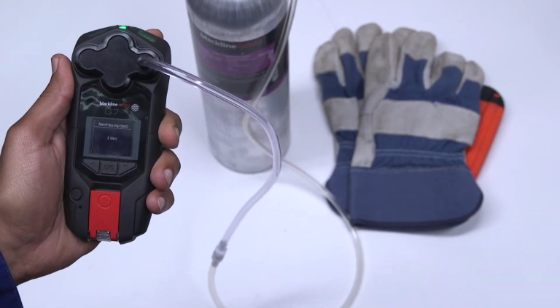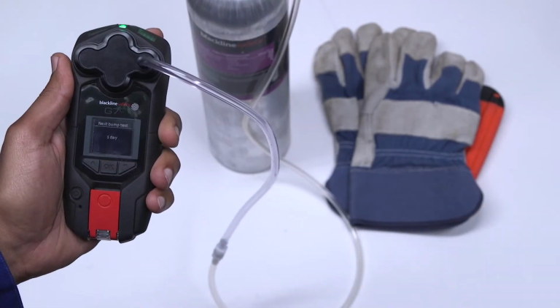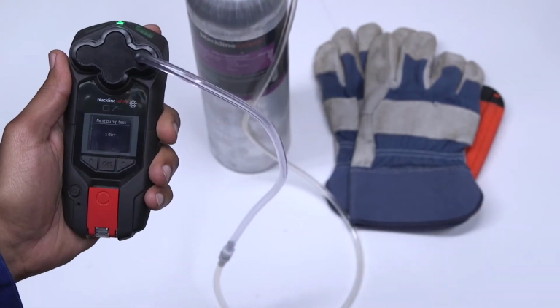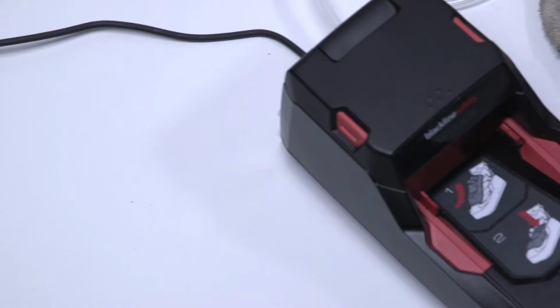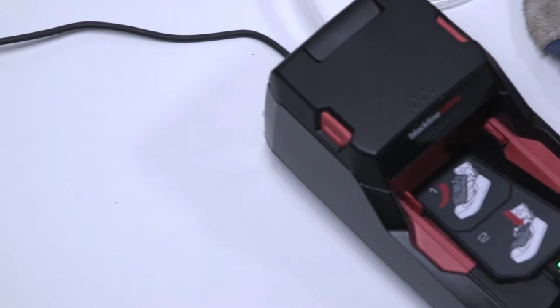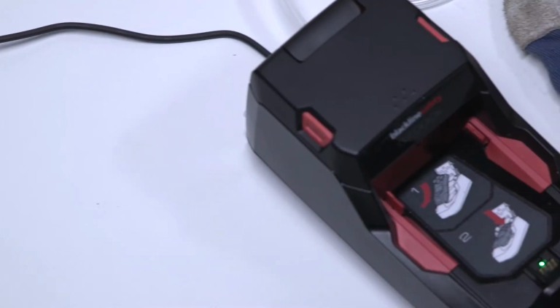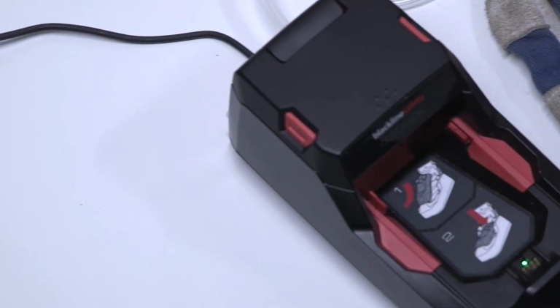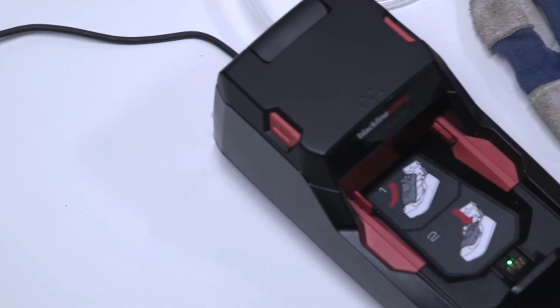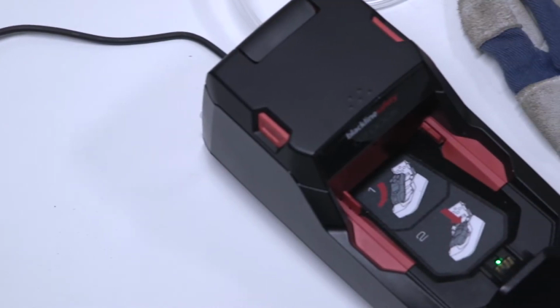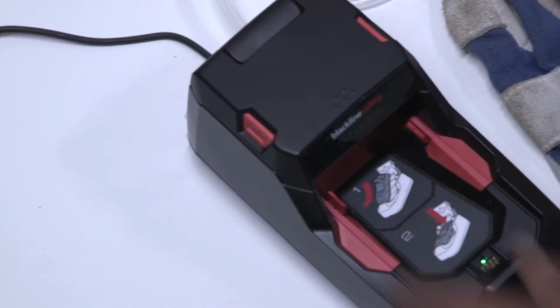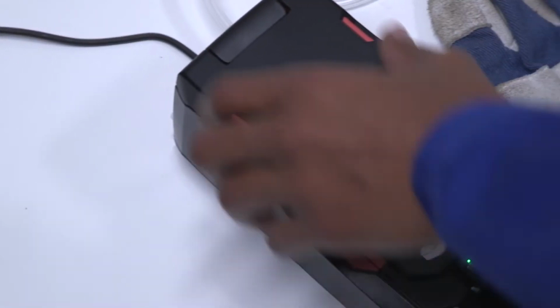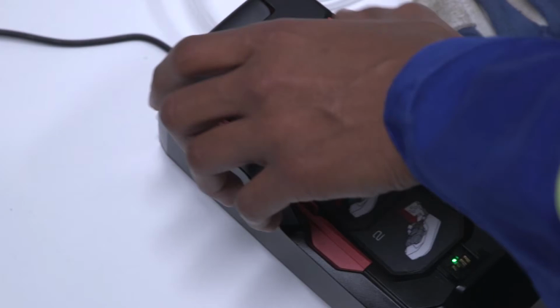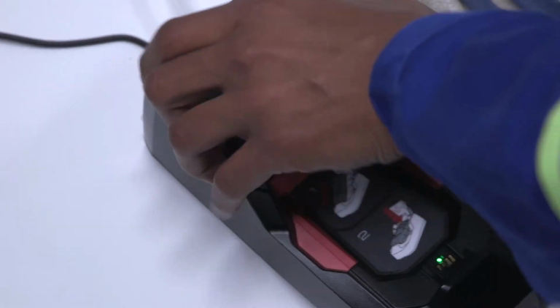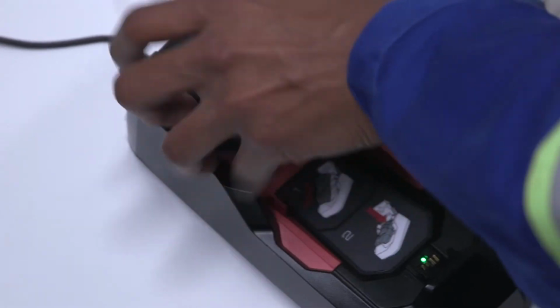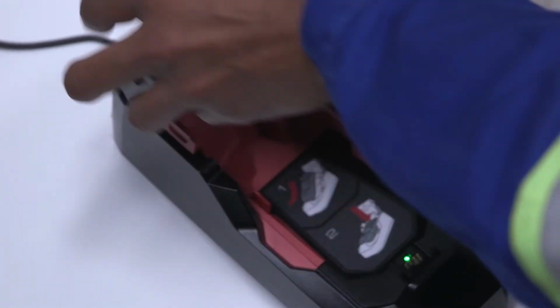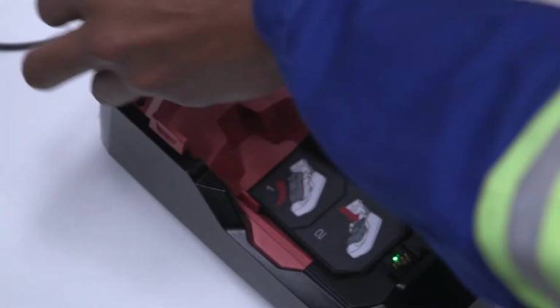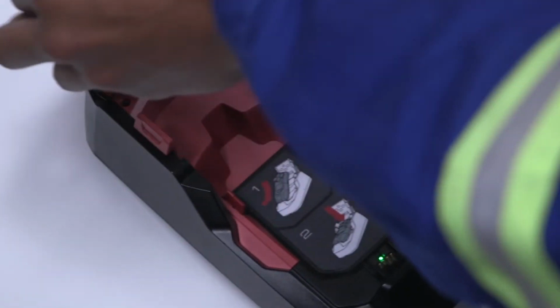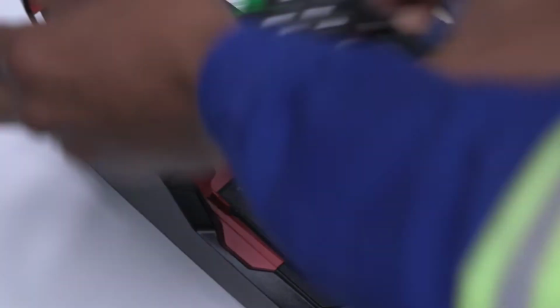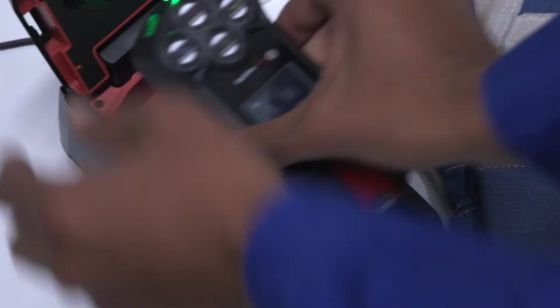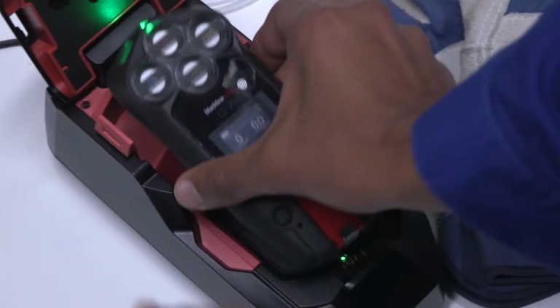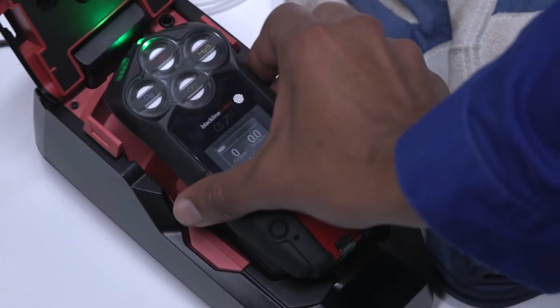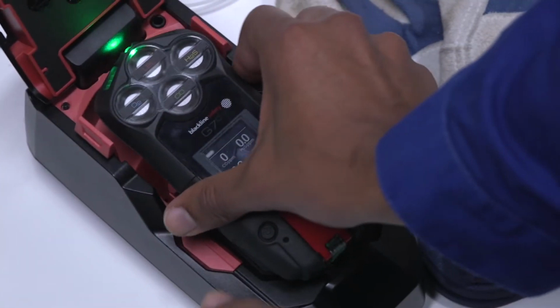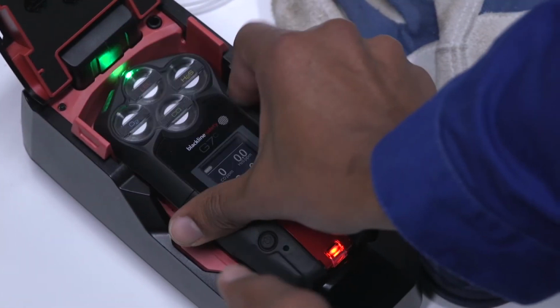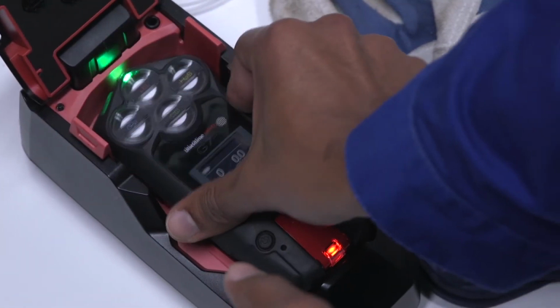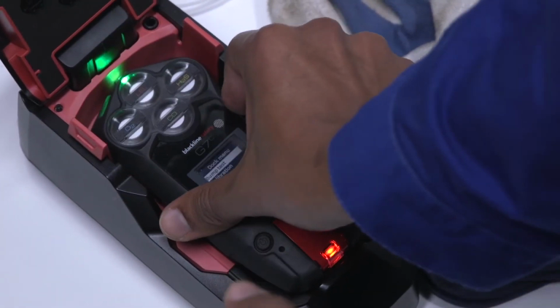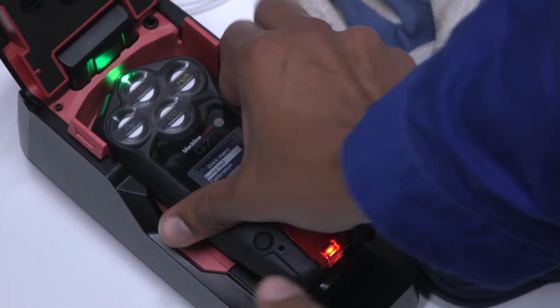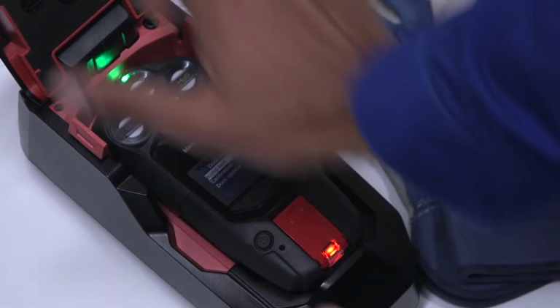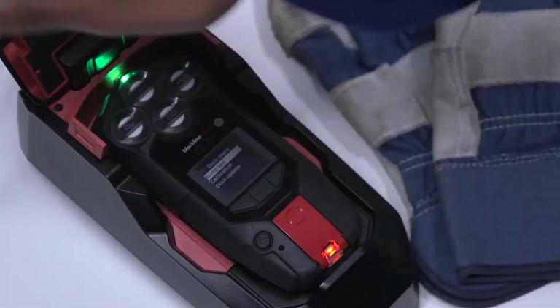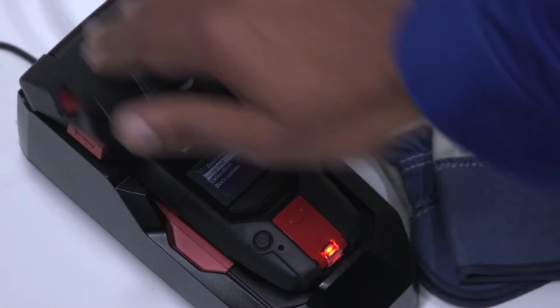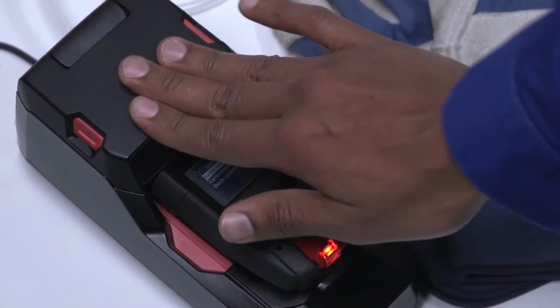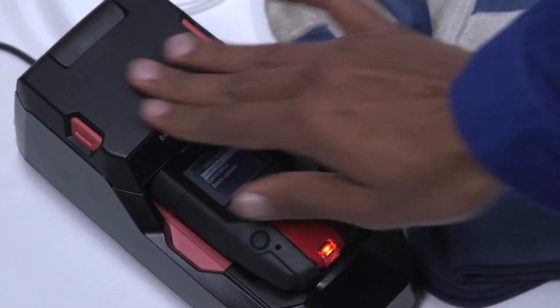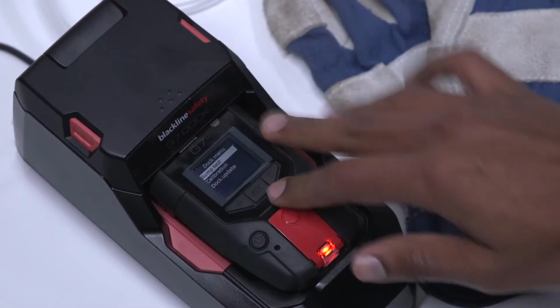You can also bump and calibrate your G7 by using G7 Dock, which also charges G7.